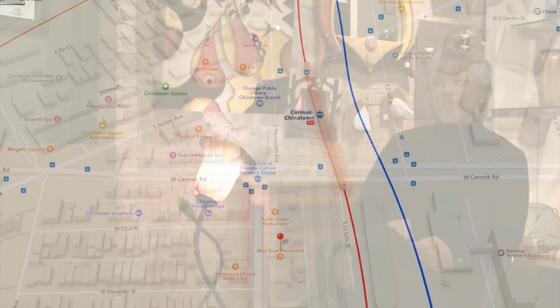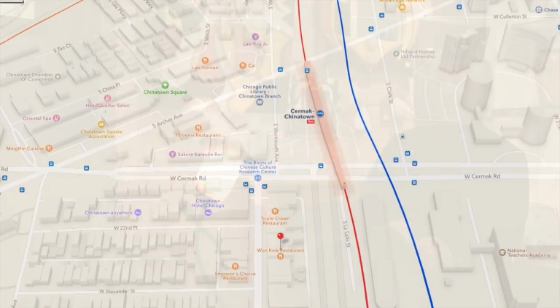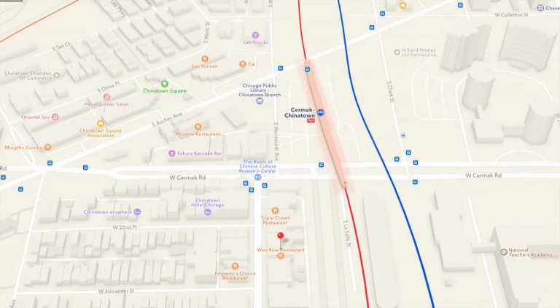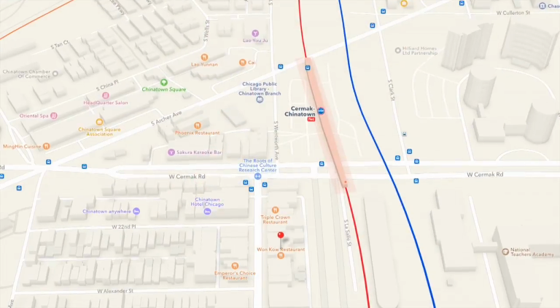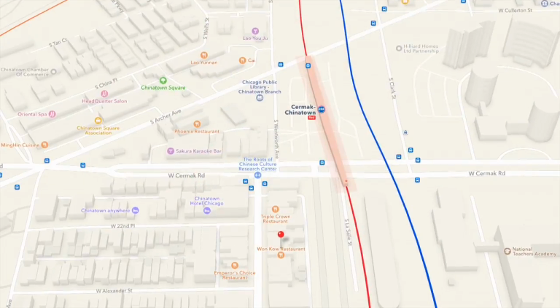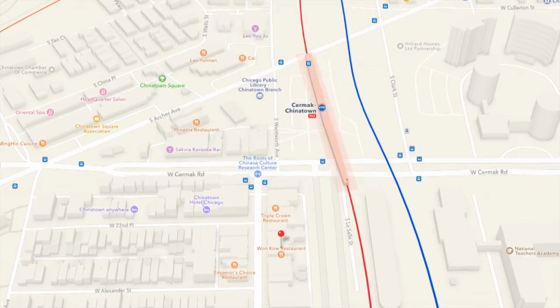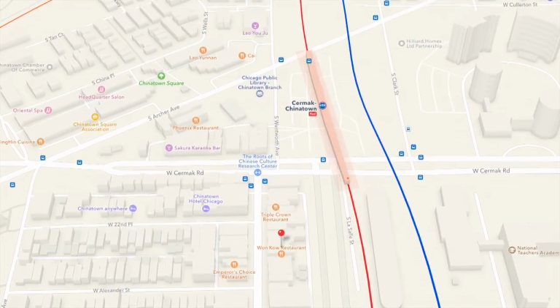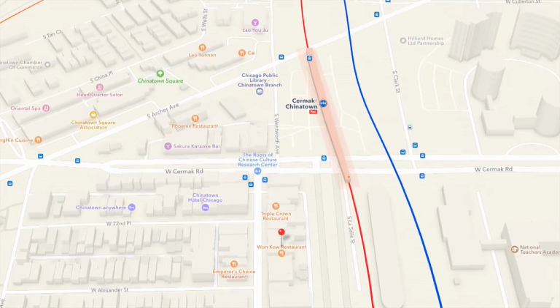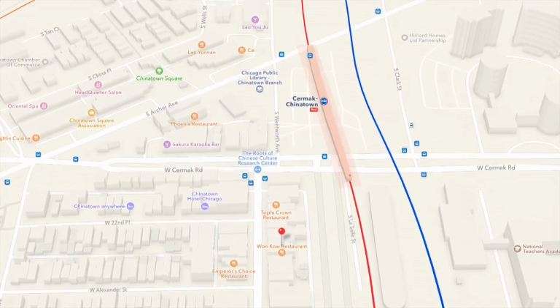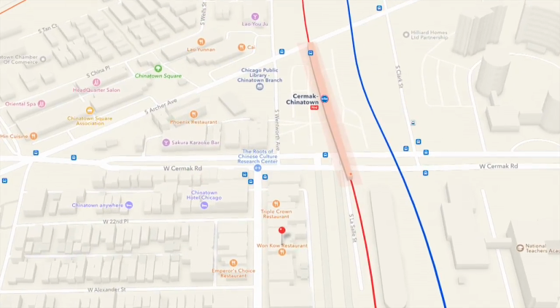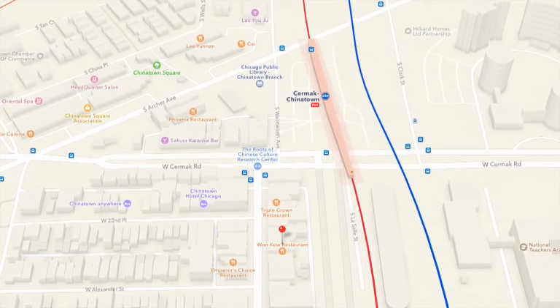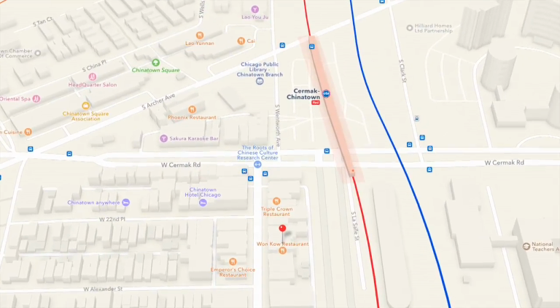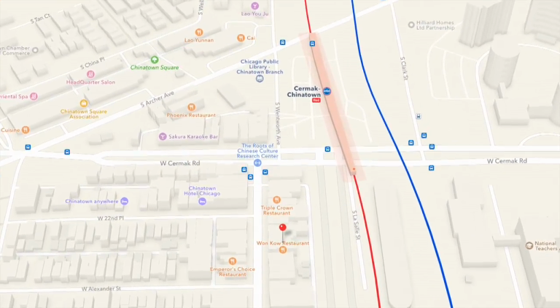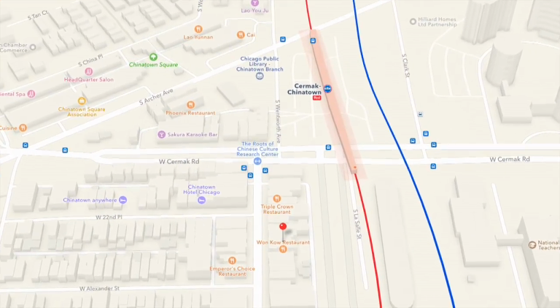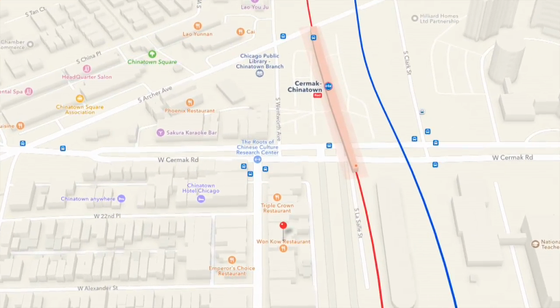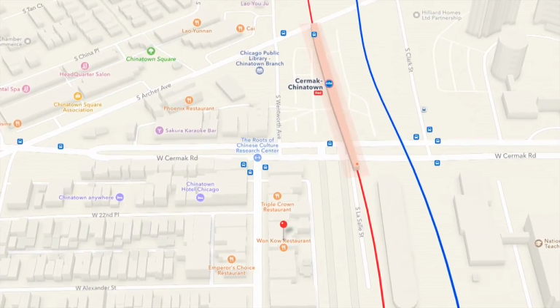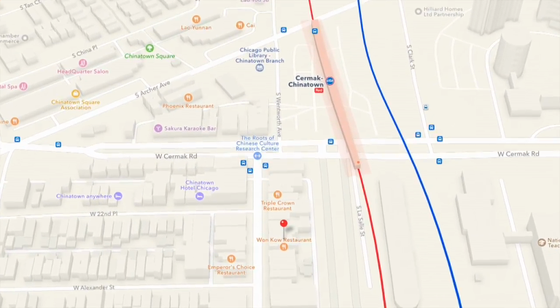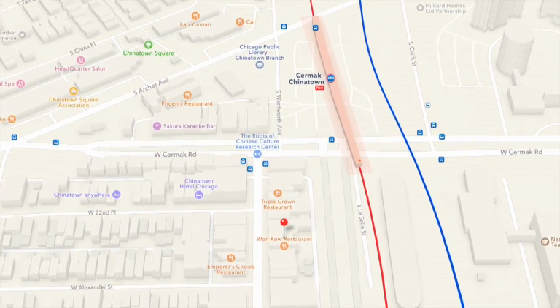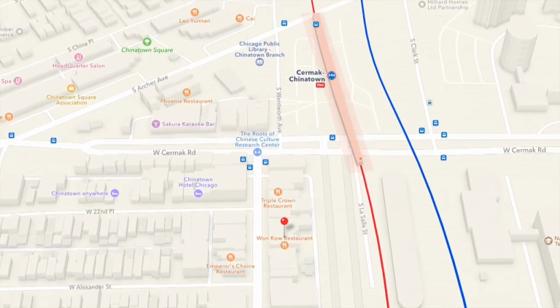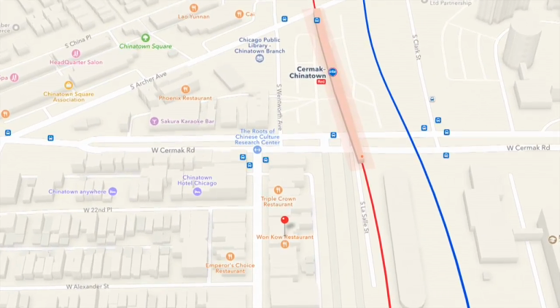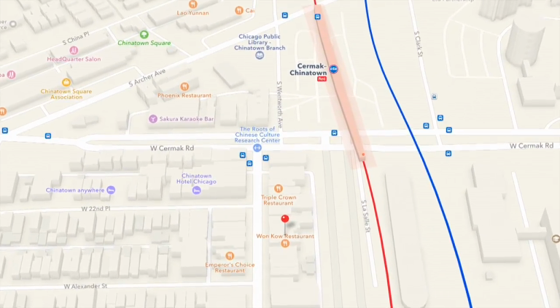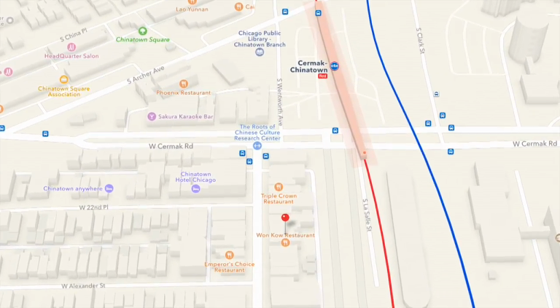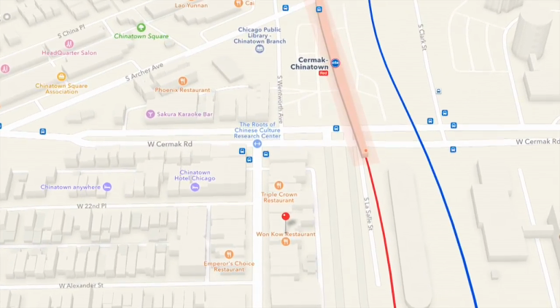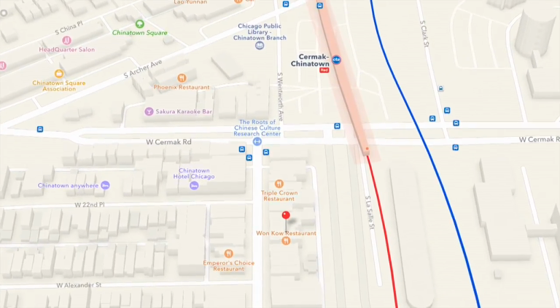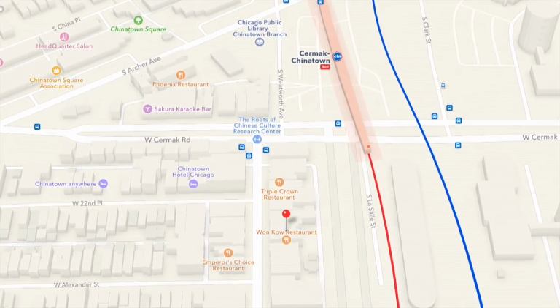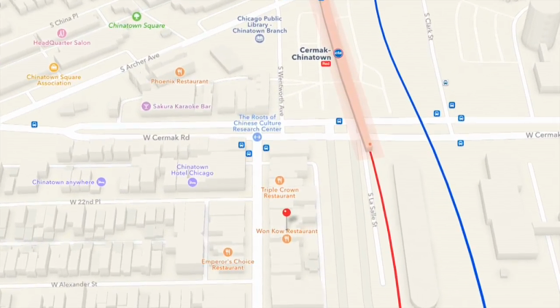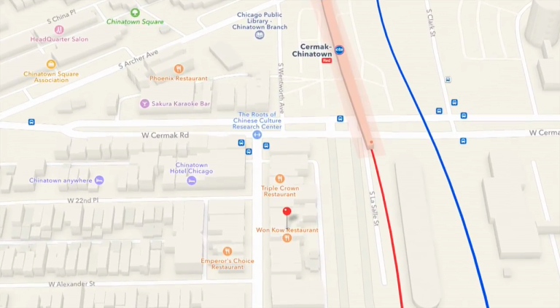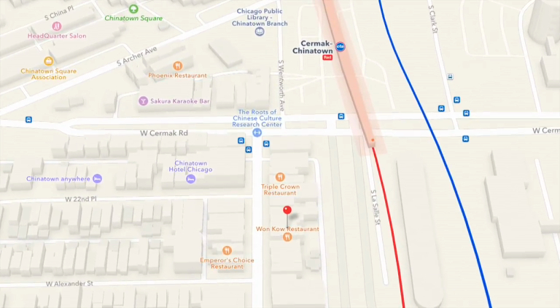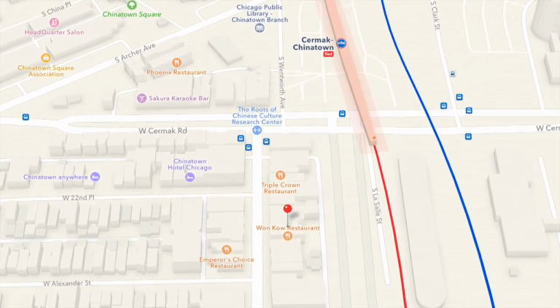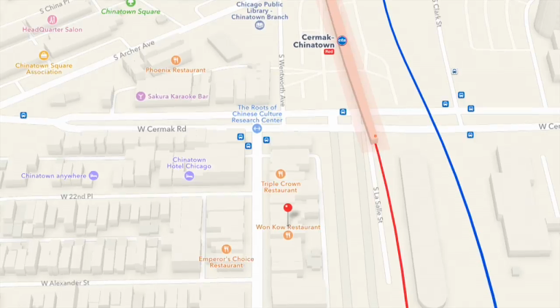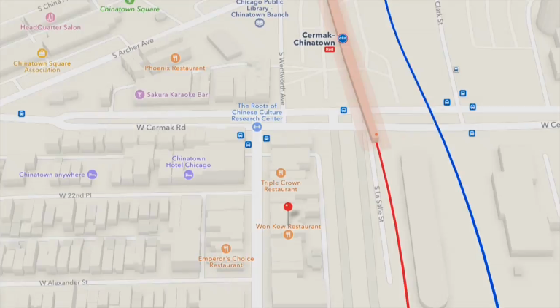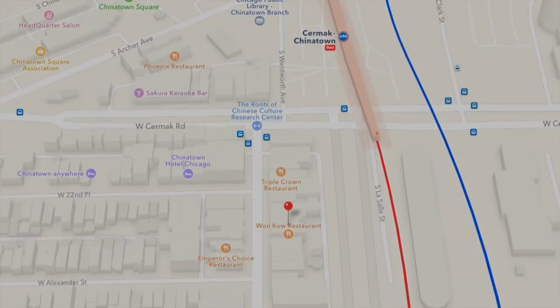Hoi Poloi is located at 2235 South Wentworth Avenue in Chinatown.